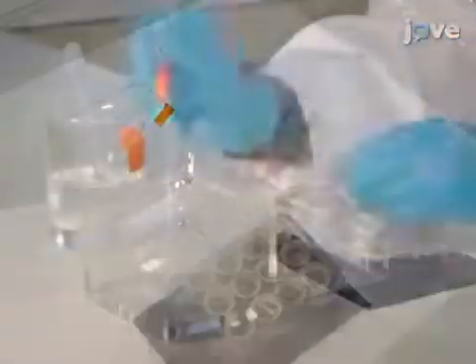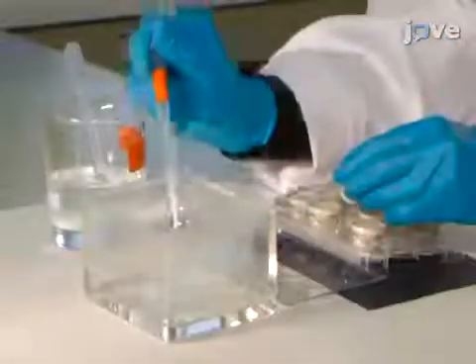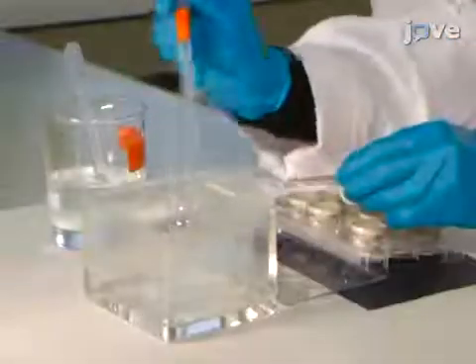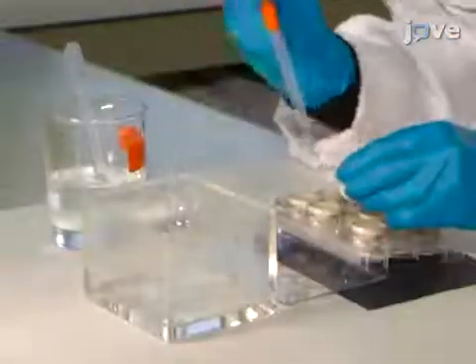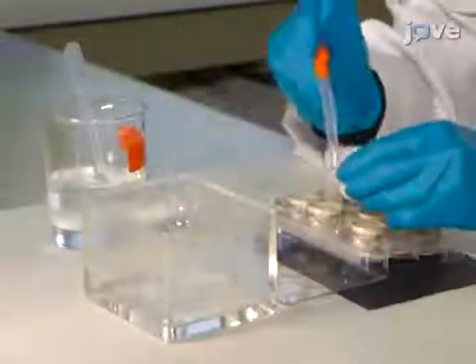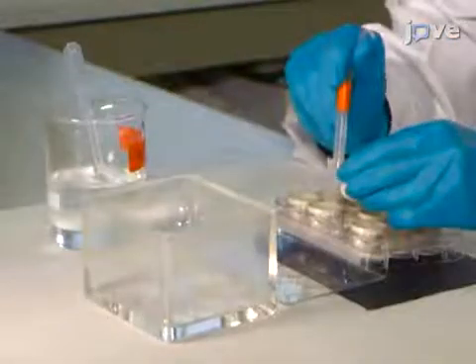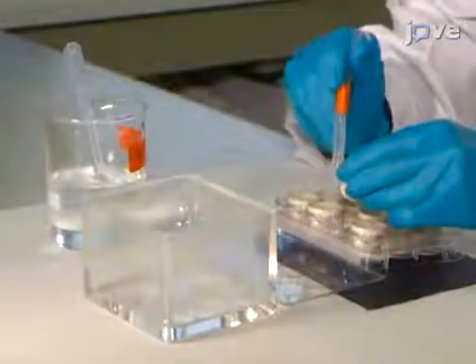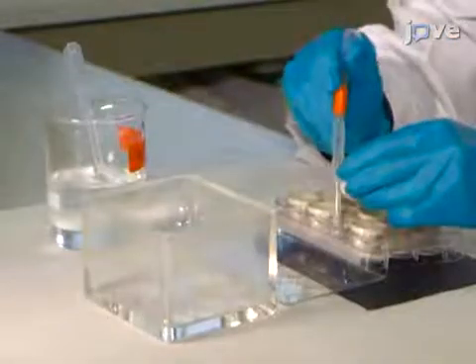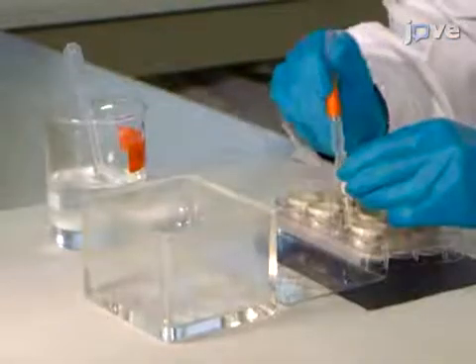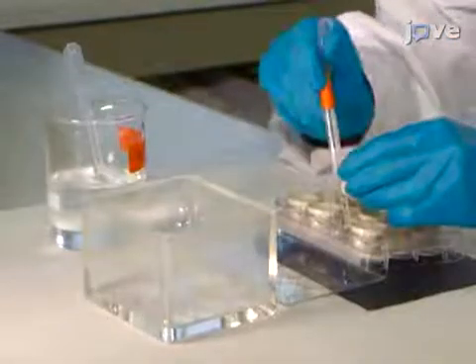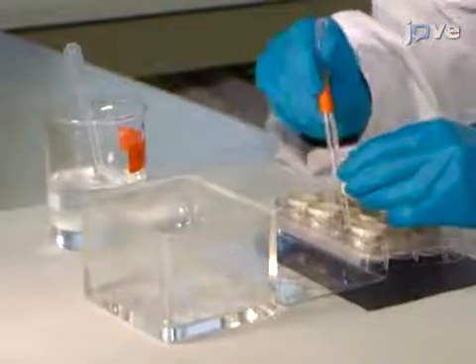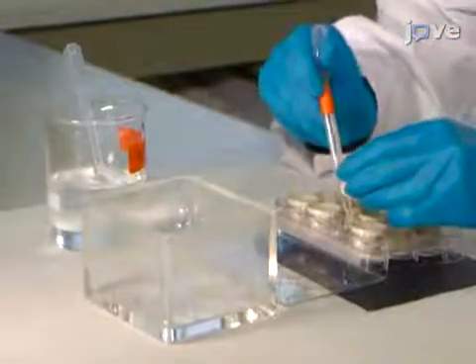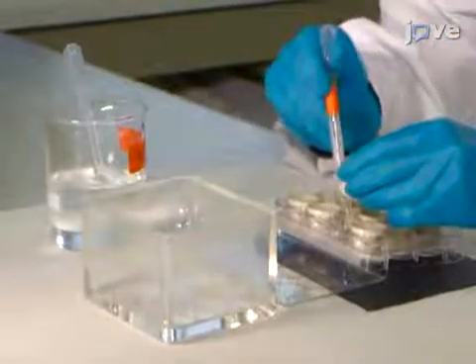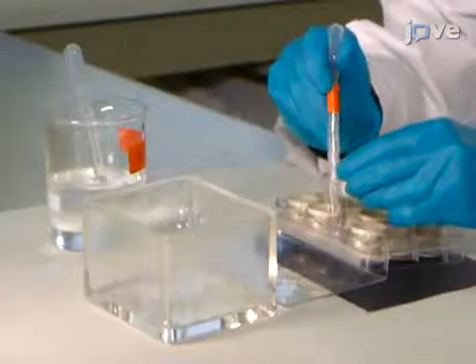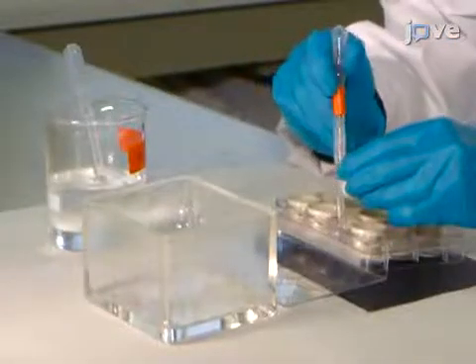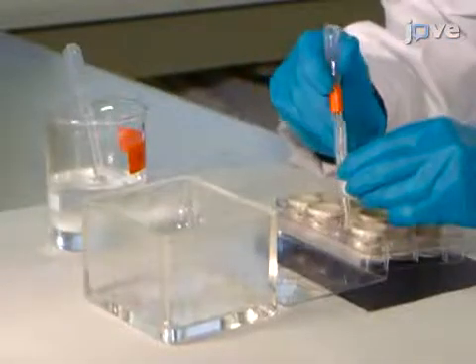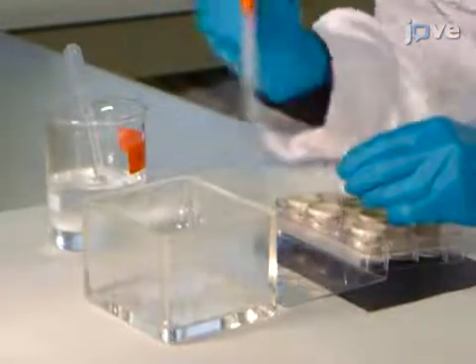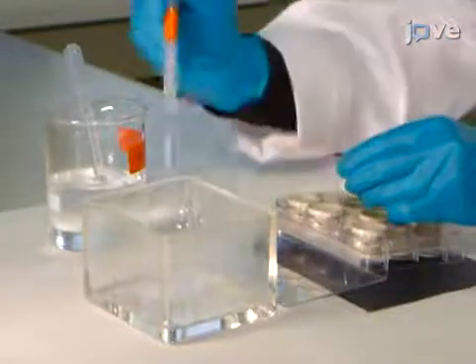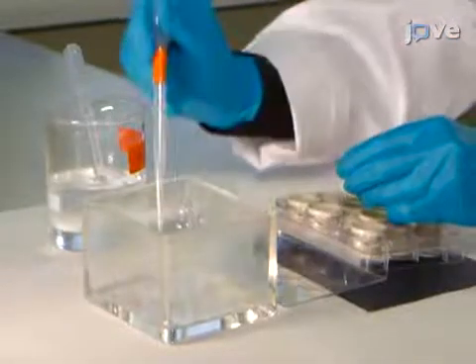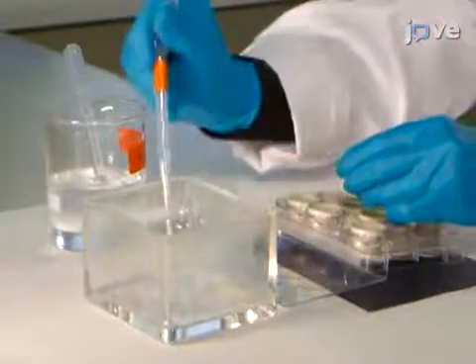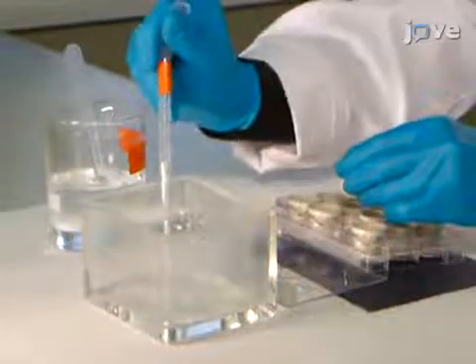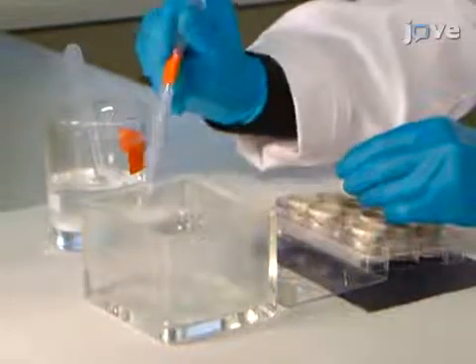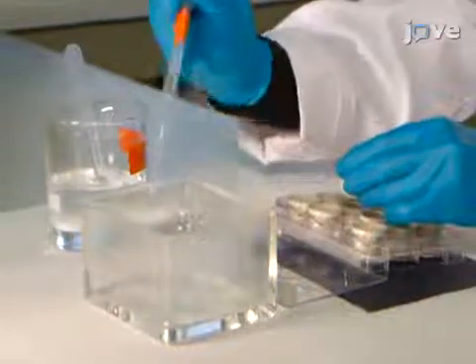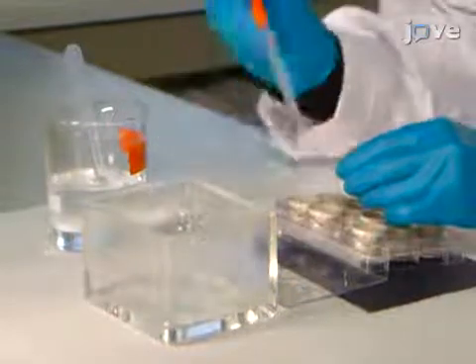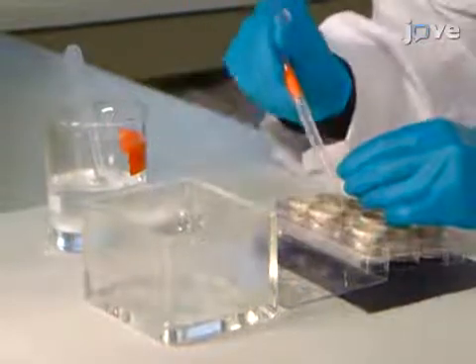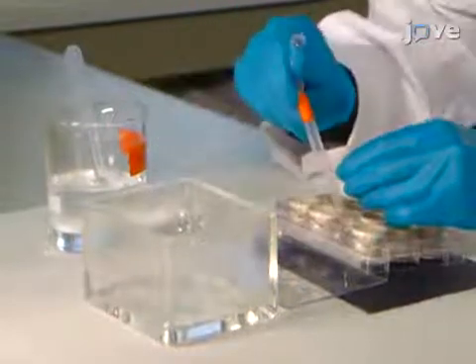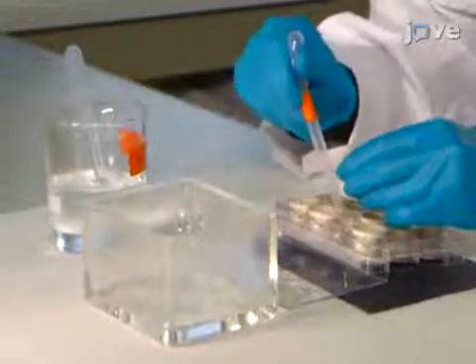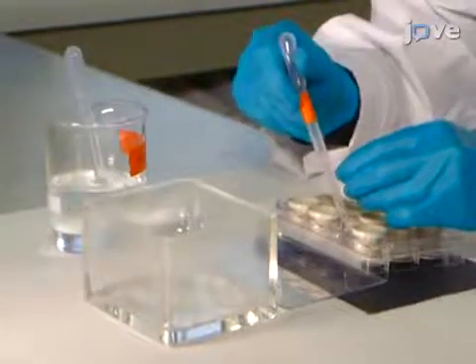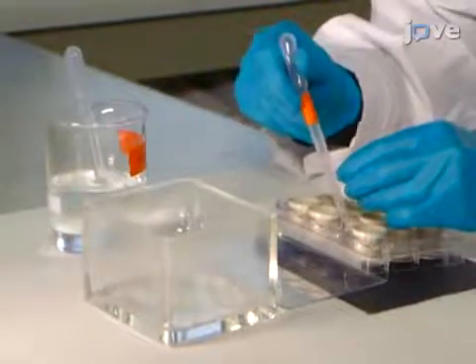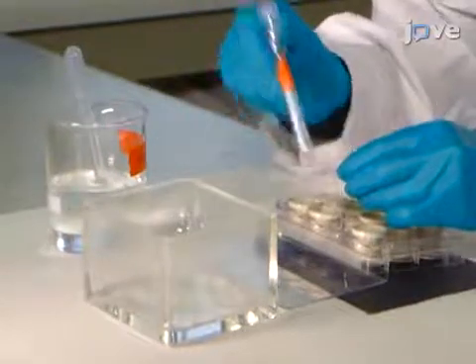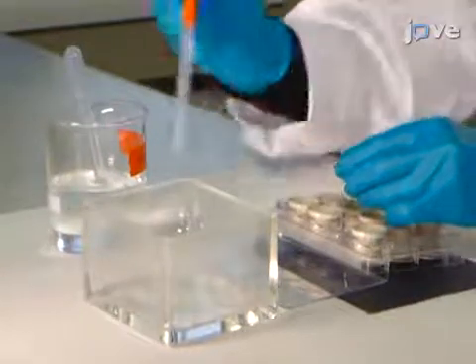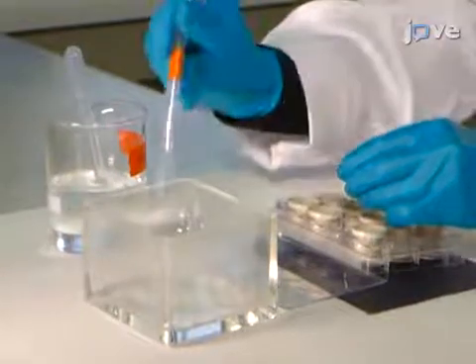Then, wash the sections for 10 minutes with 0.1 molar PBS at room temperature and repeat three times.